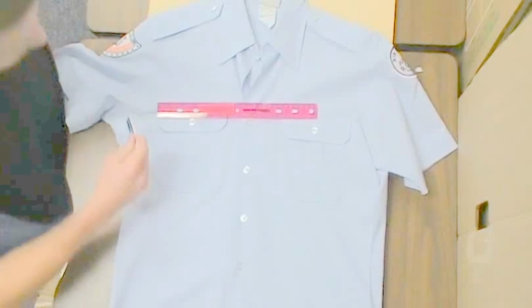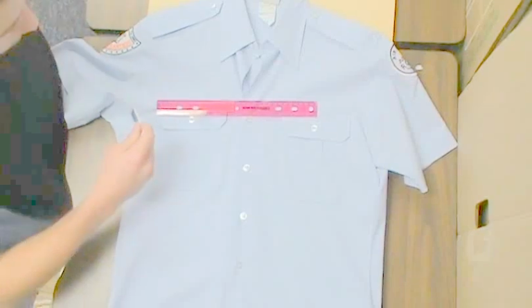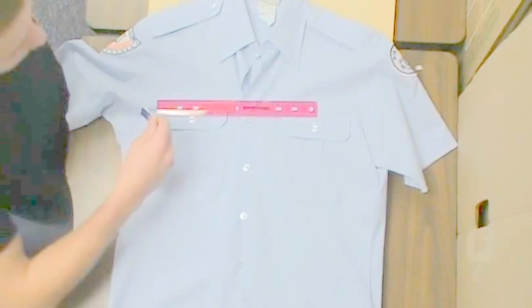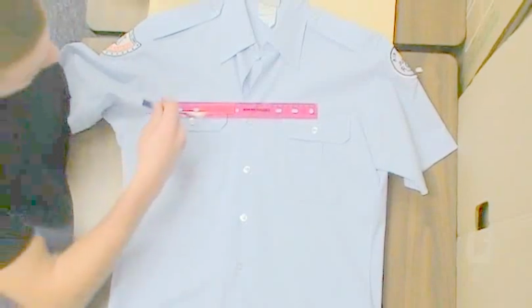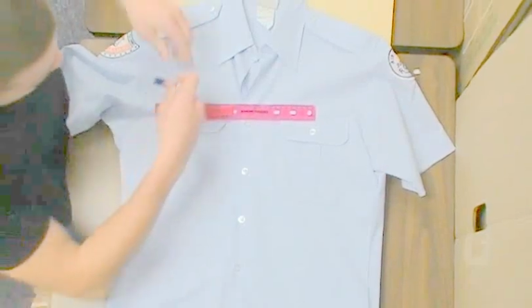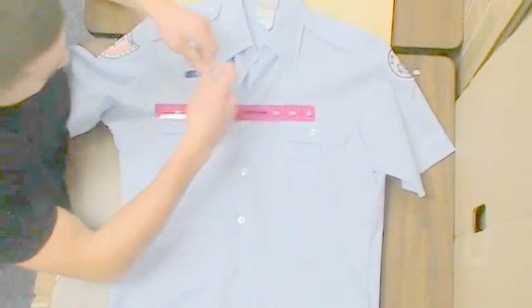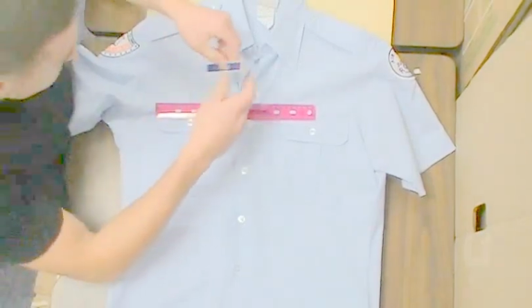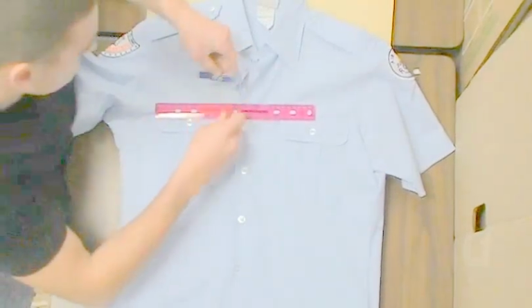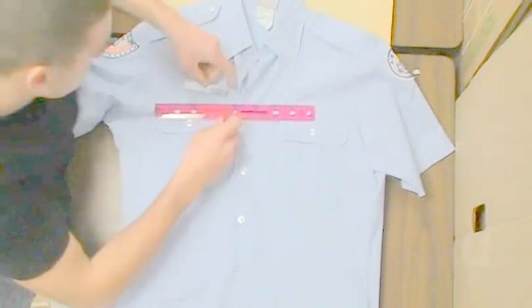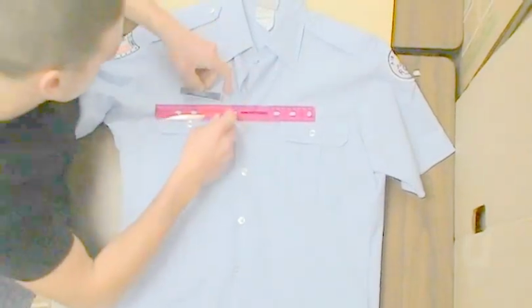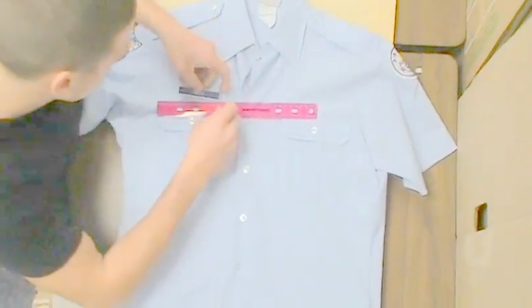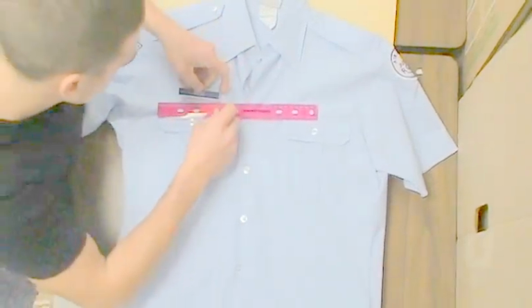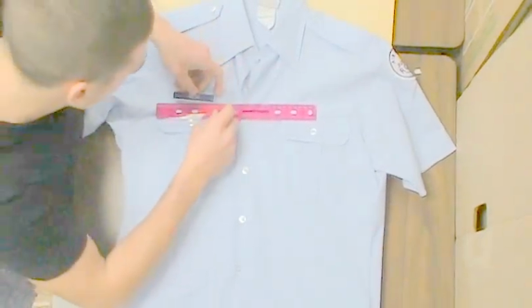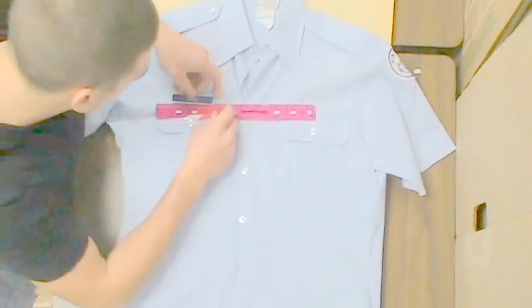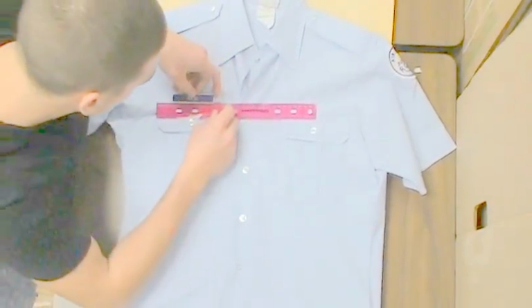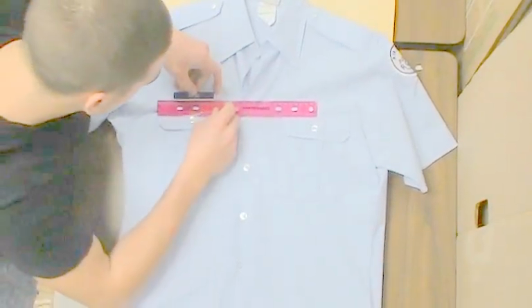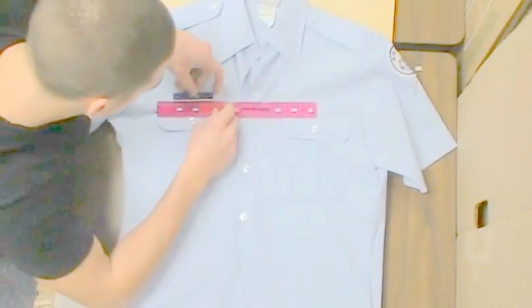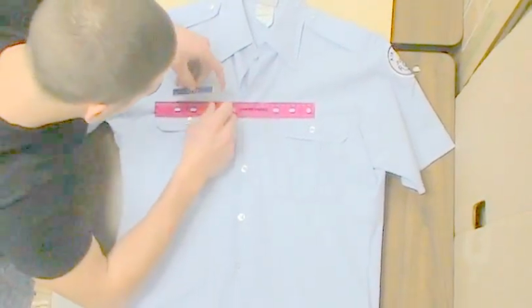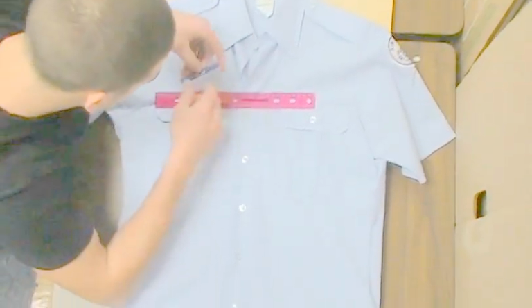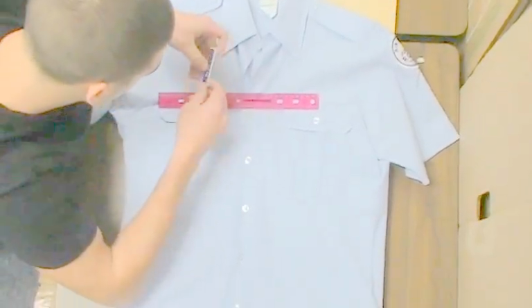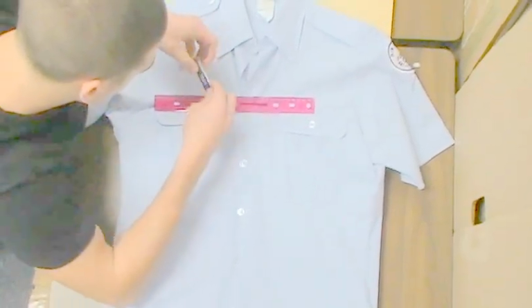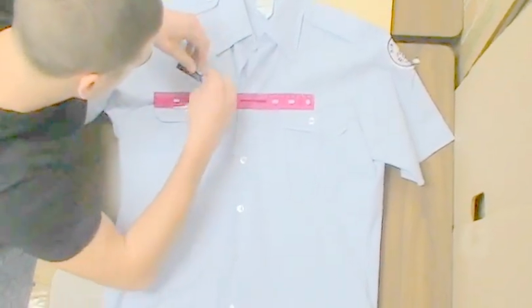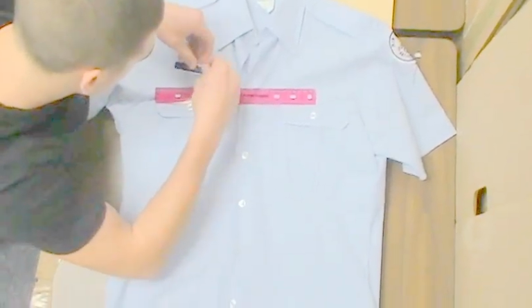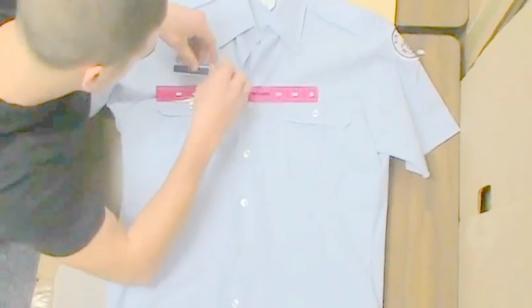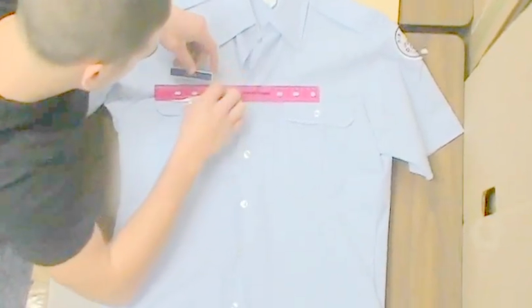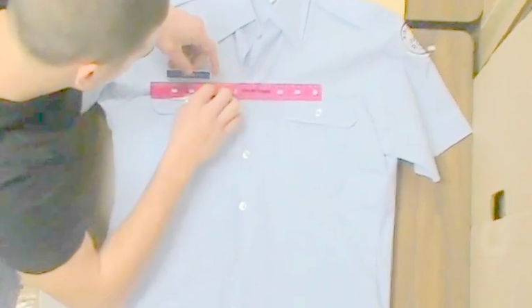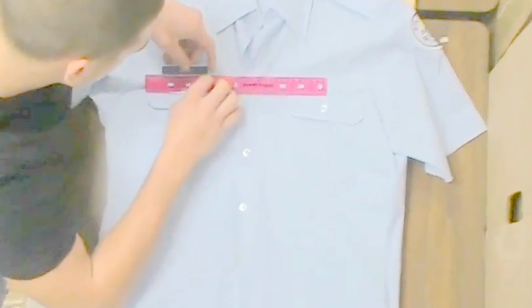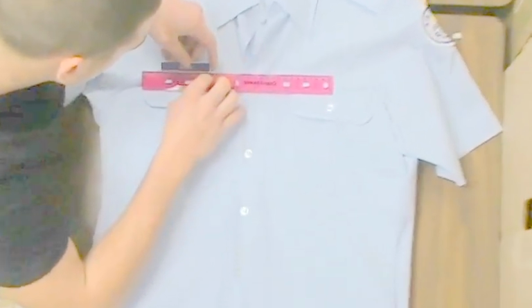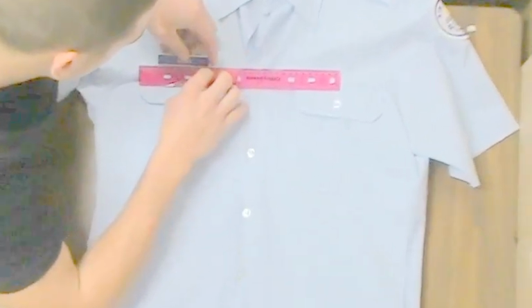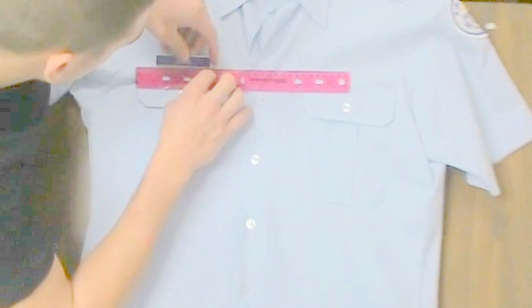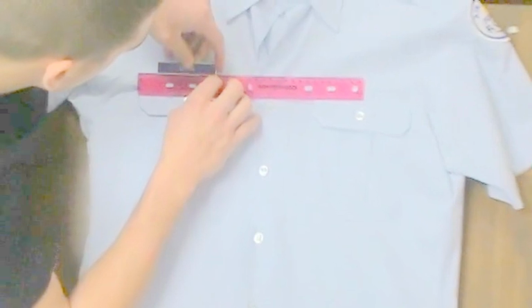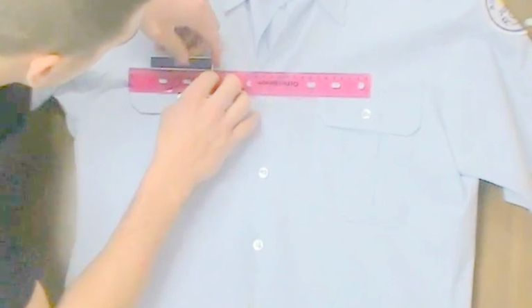The blue name tag on the blue uniform is placed on the cadet's right side above the pocket and centered.